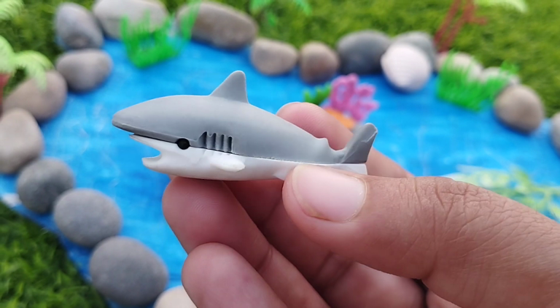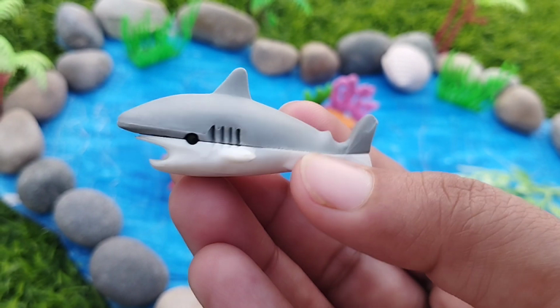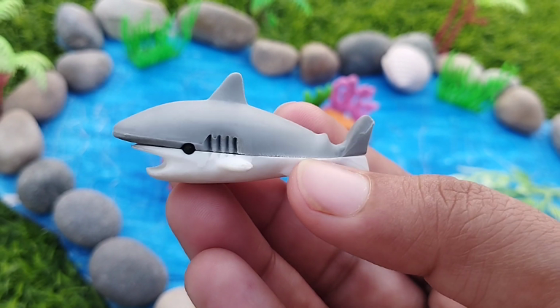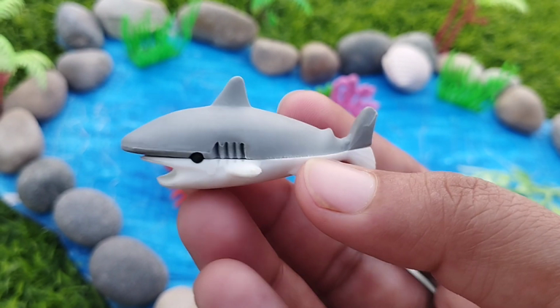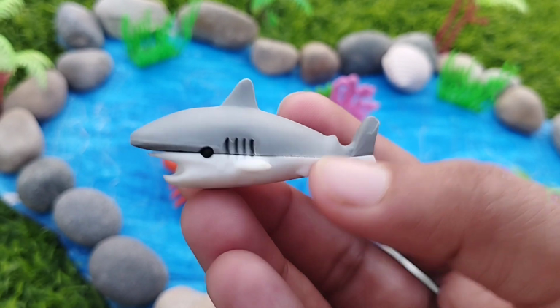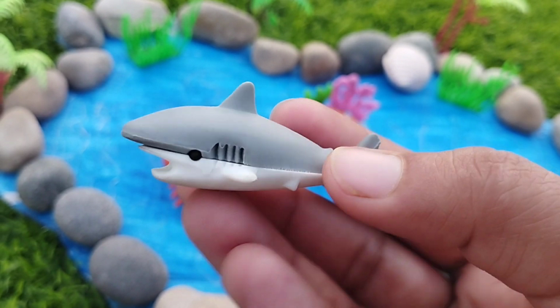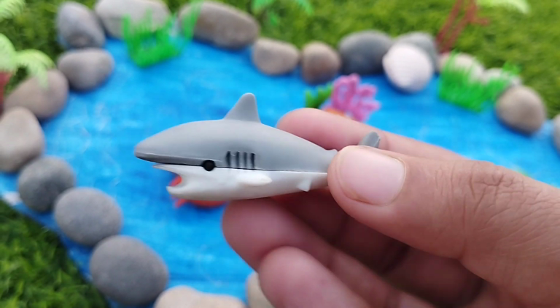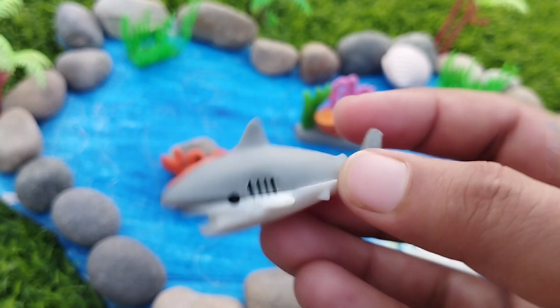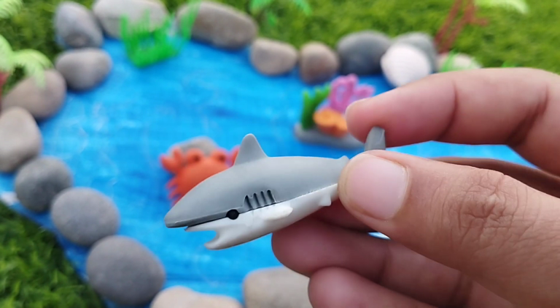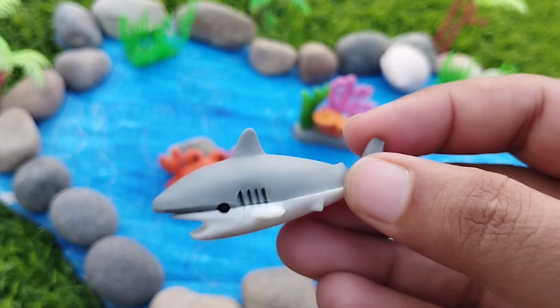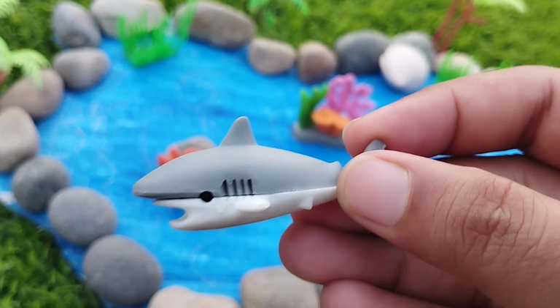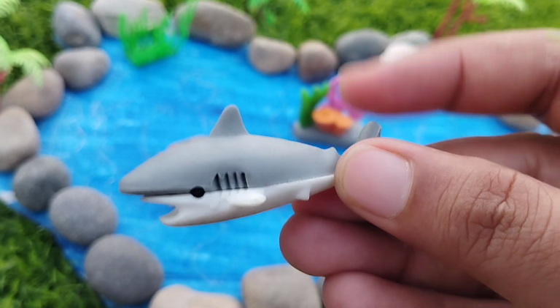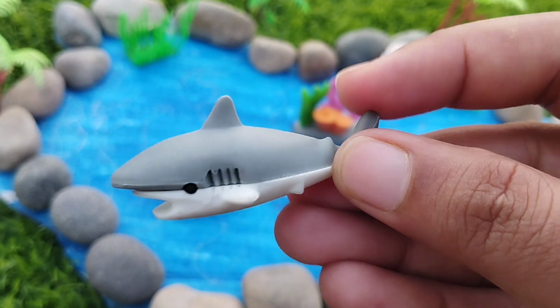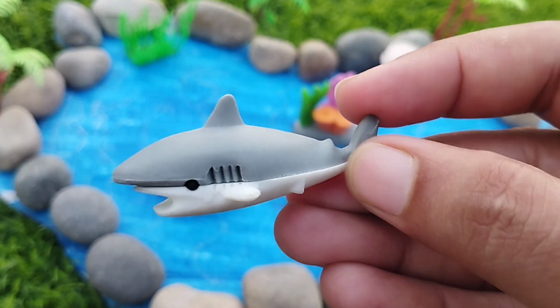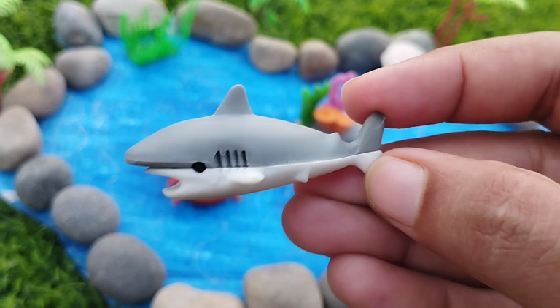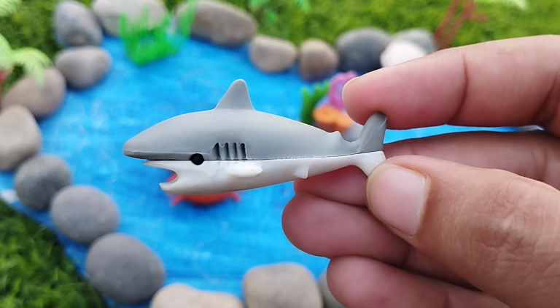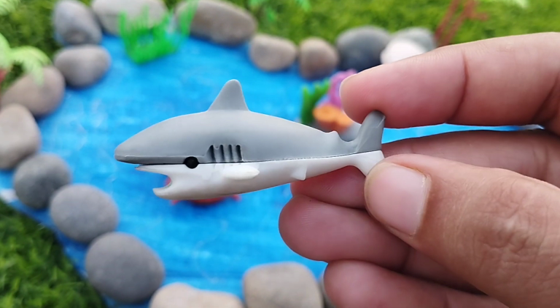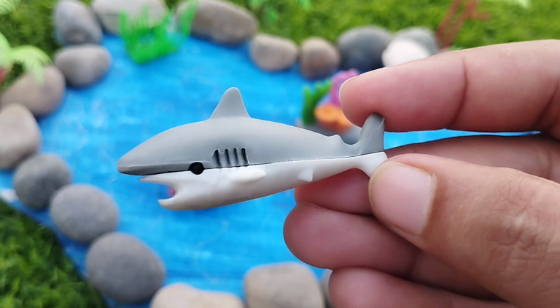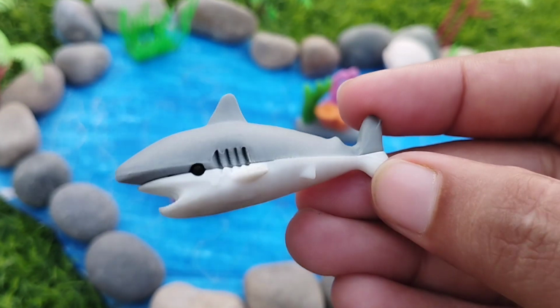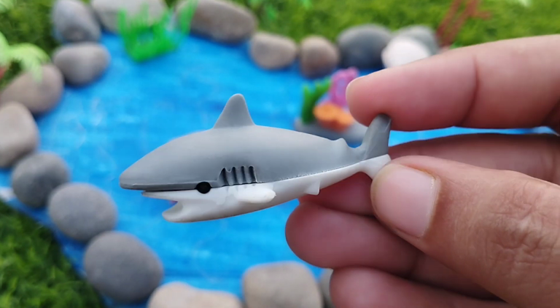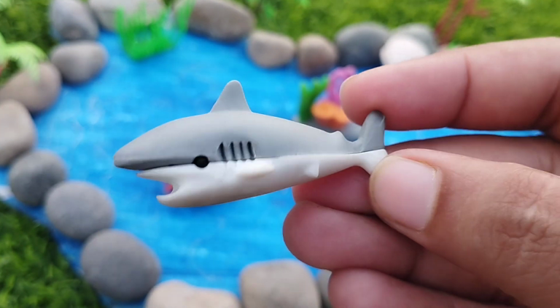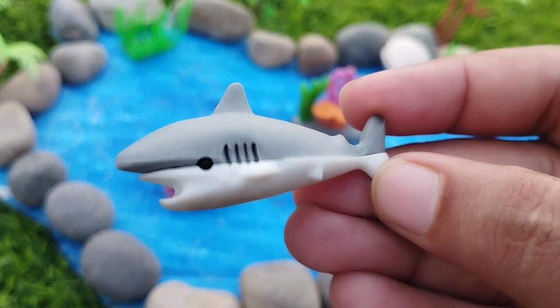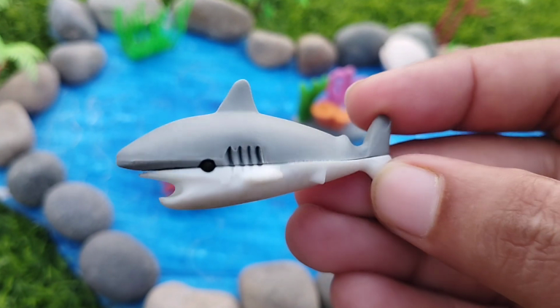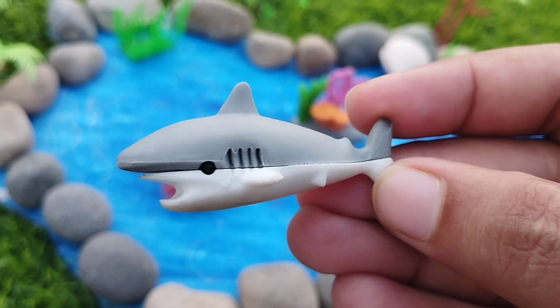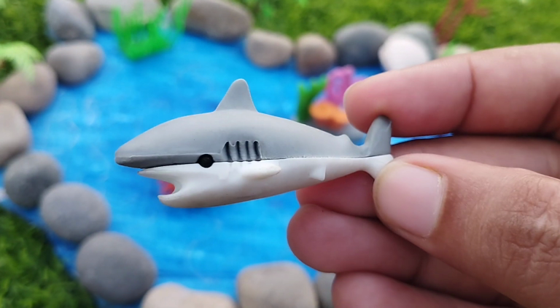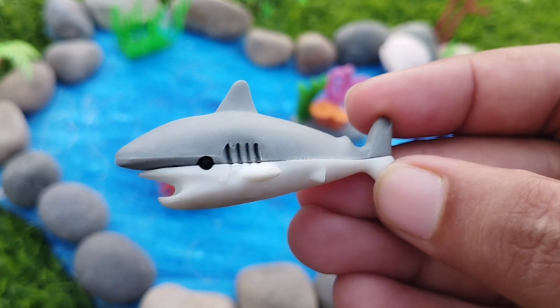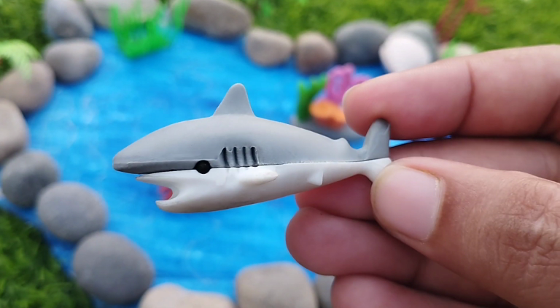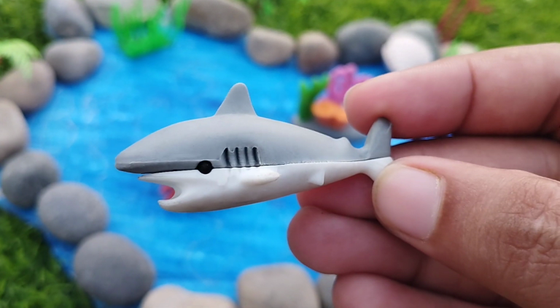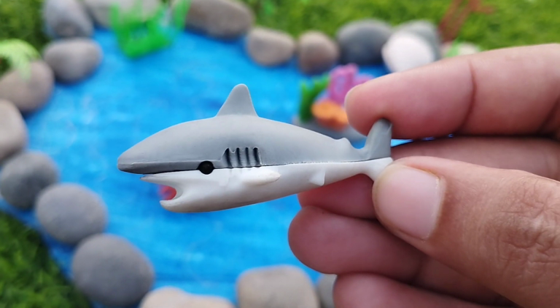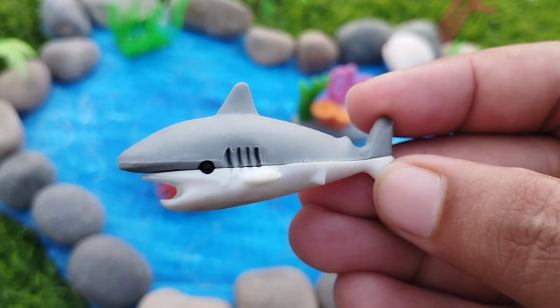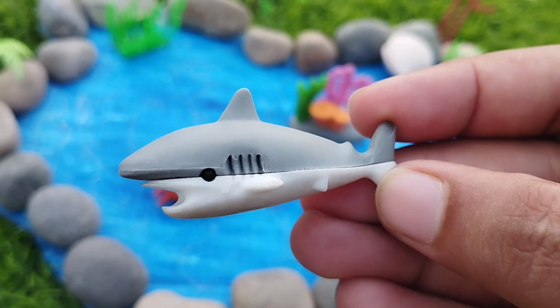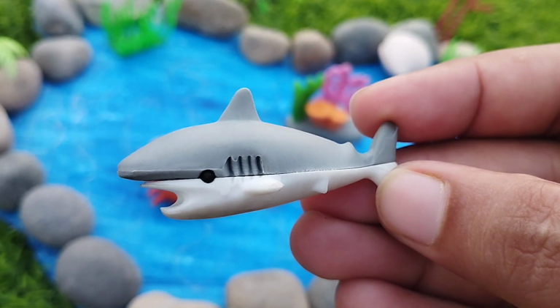The next sea animal is a shark. This is a shark. A shark is a very dangerous animal.